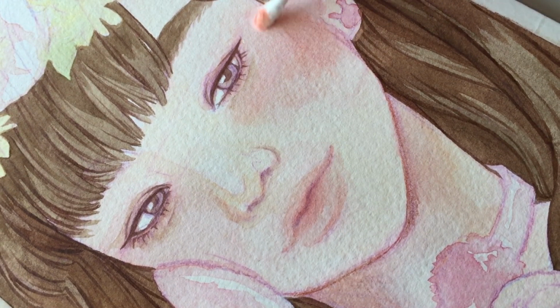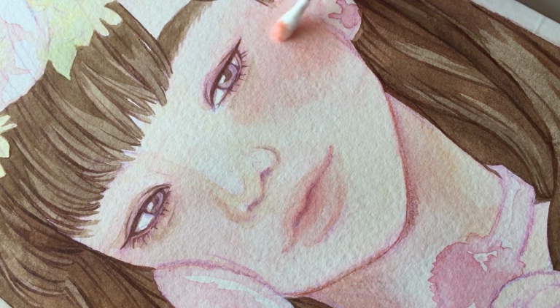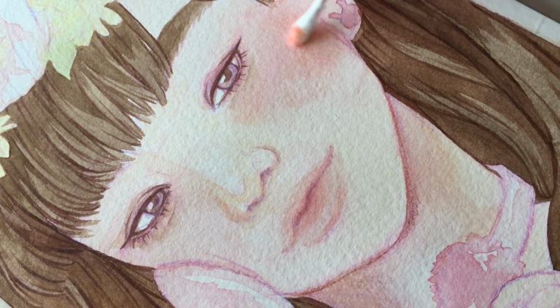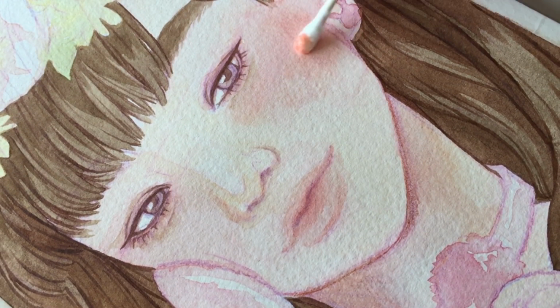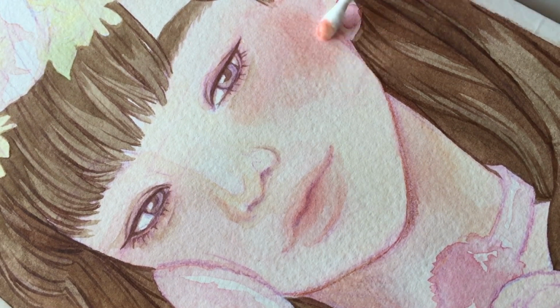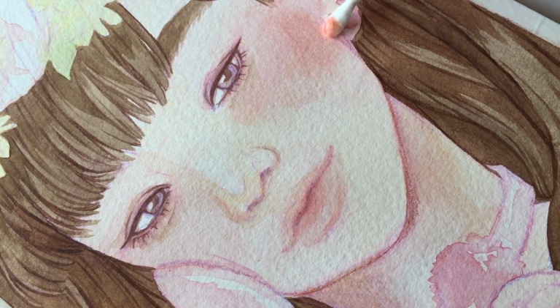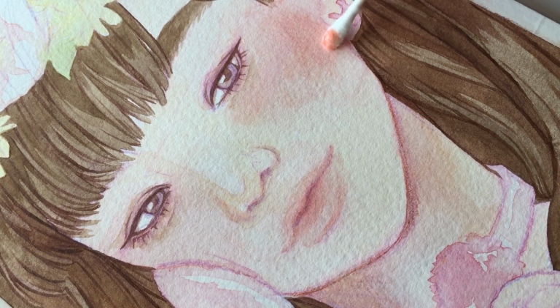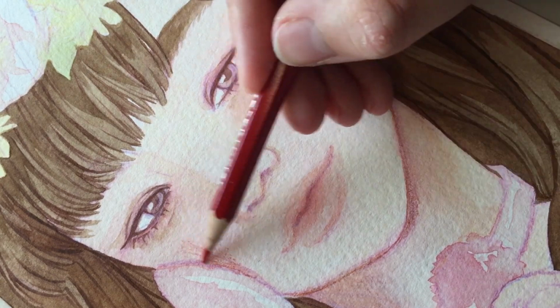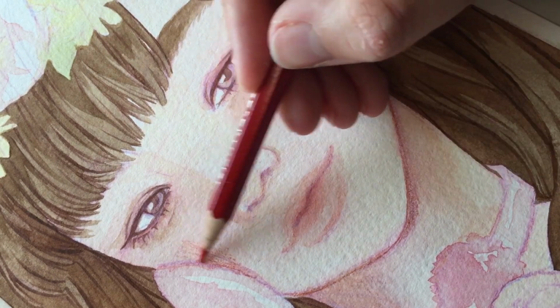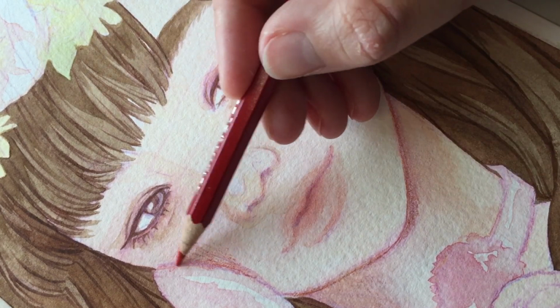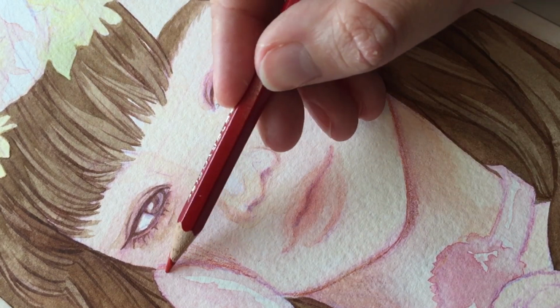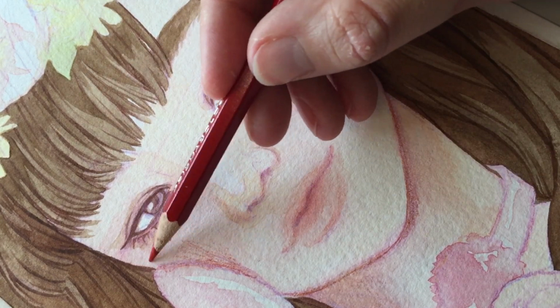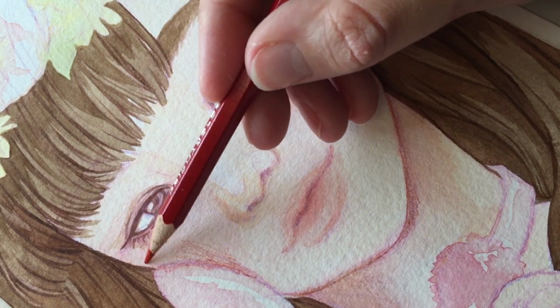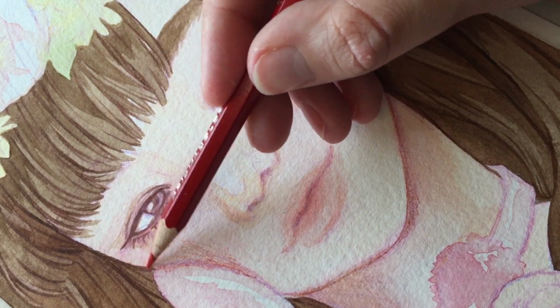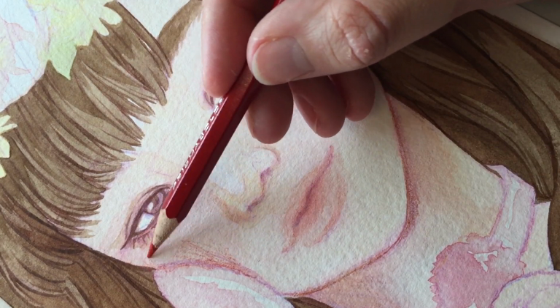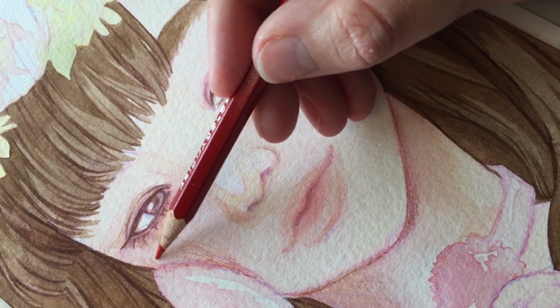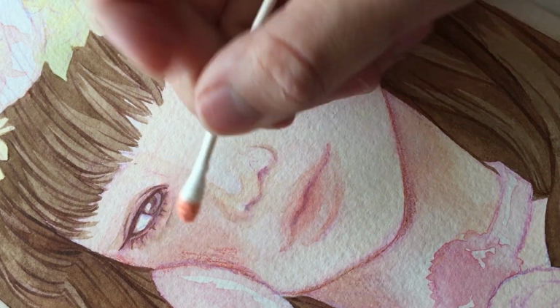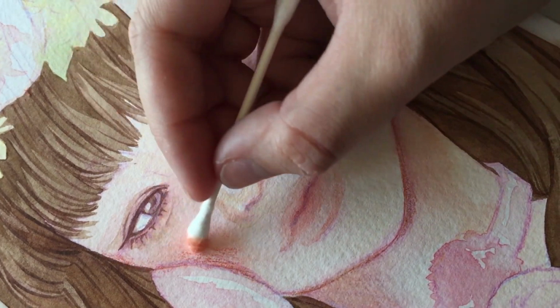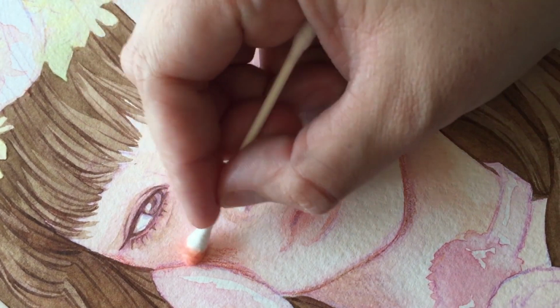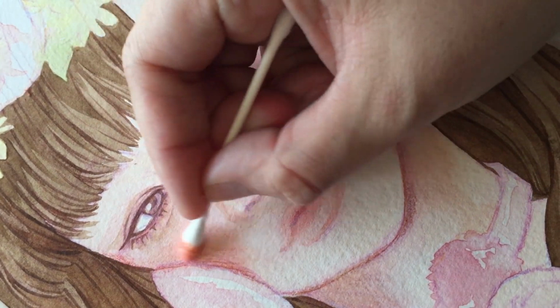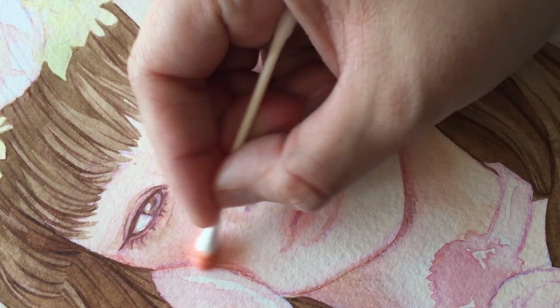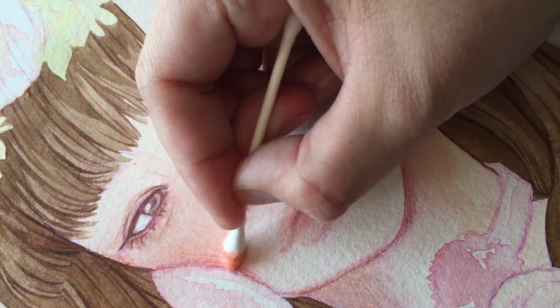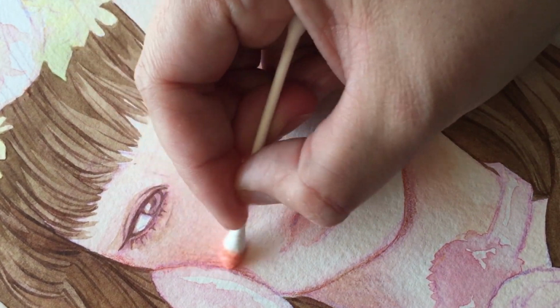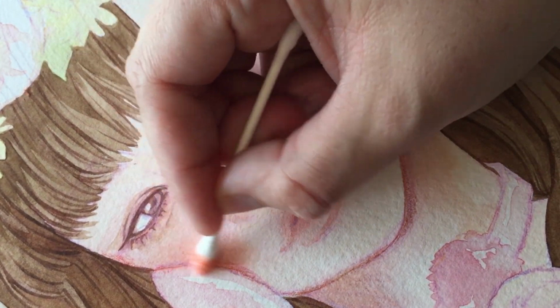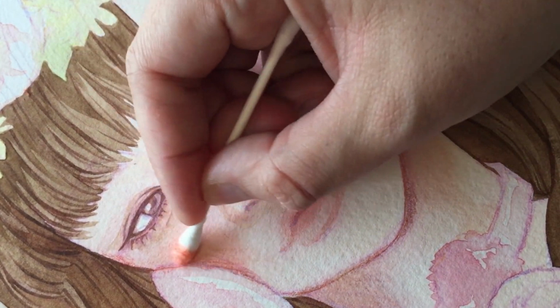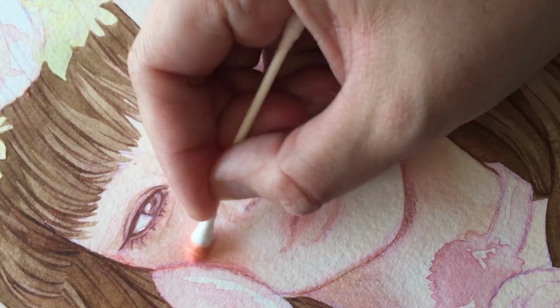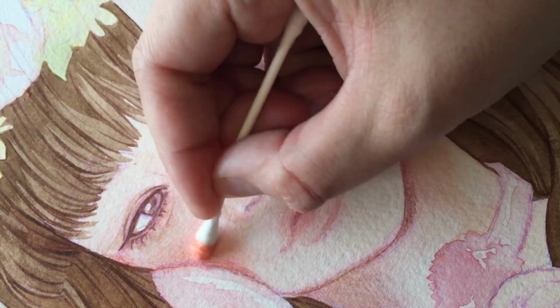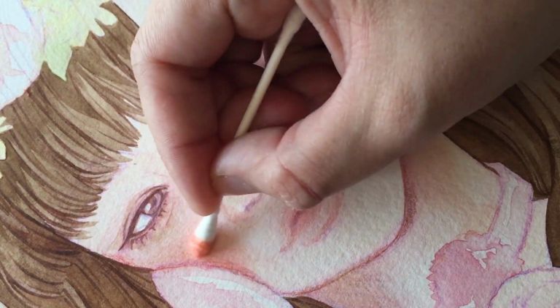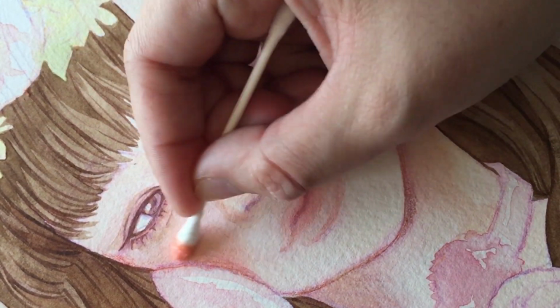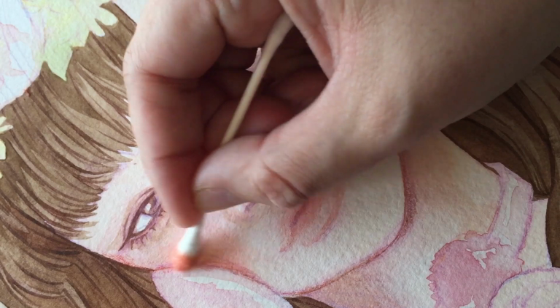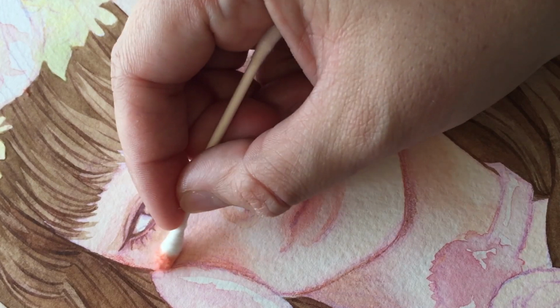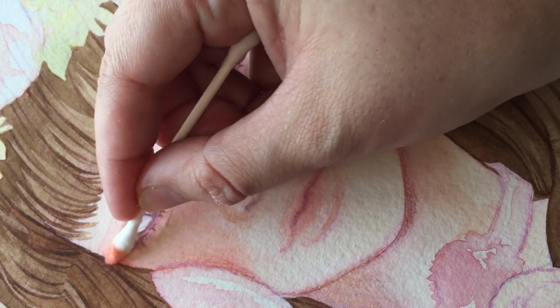Overall, I wanted the picture to be very soft and pastel, and the only dark part will be here.